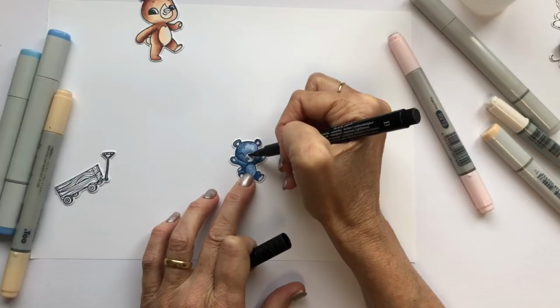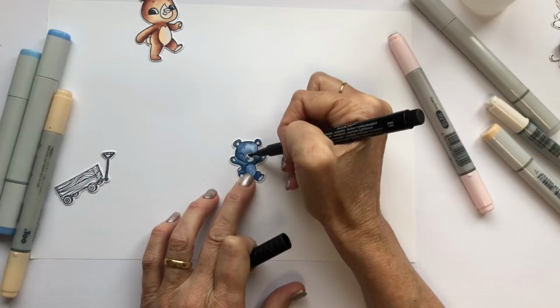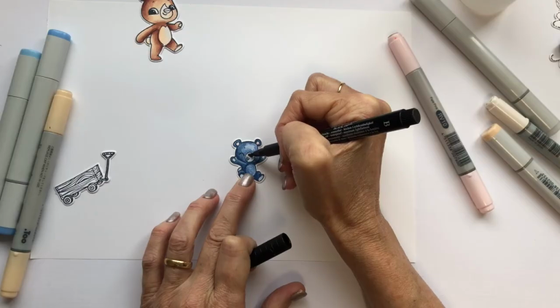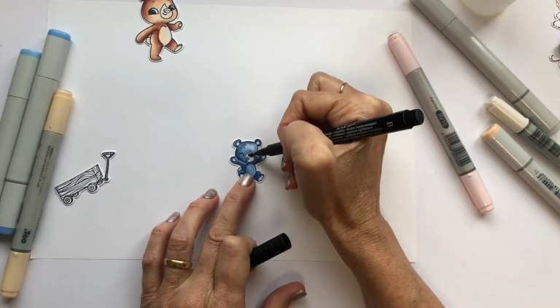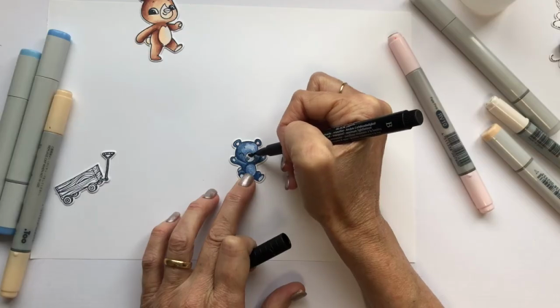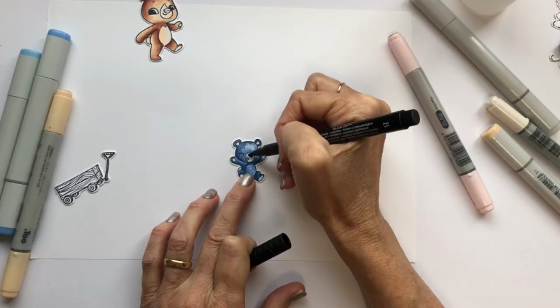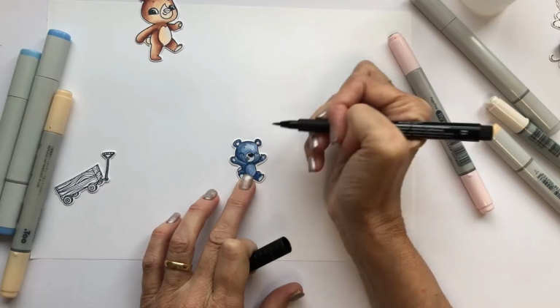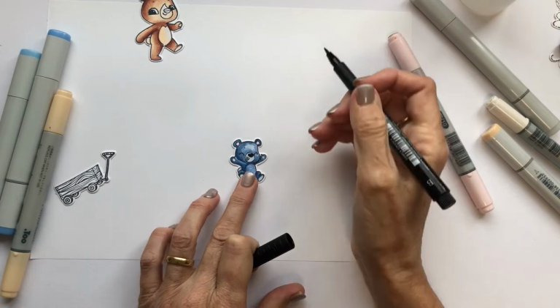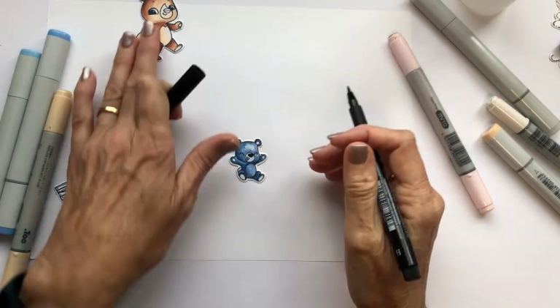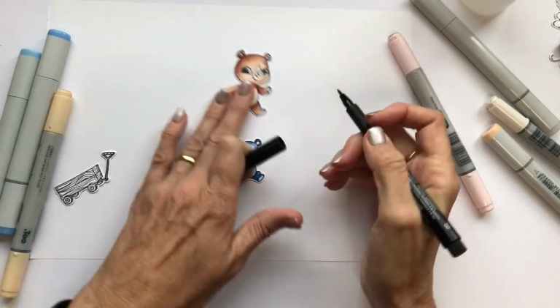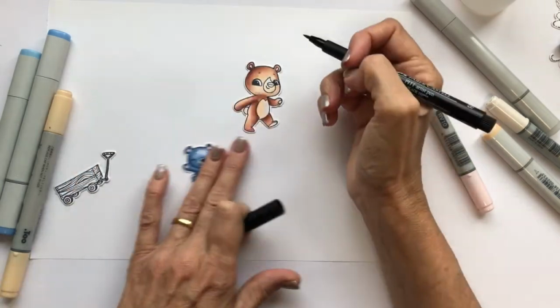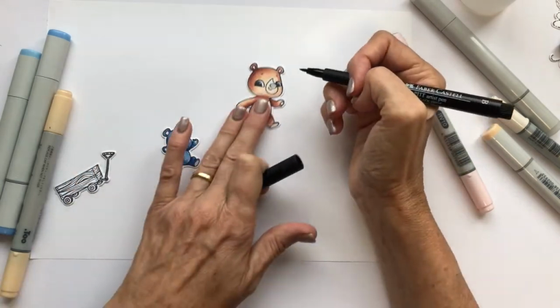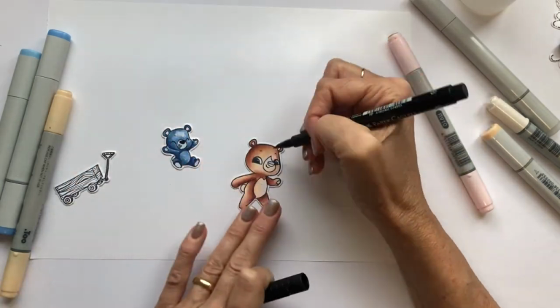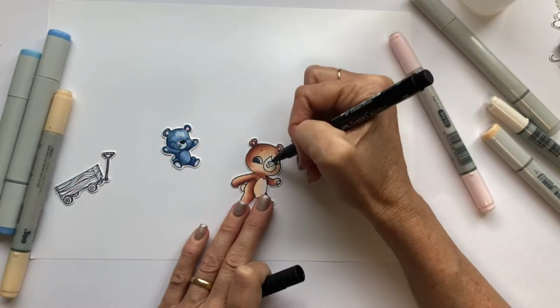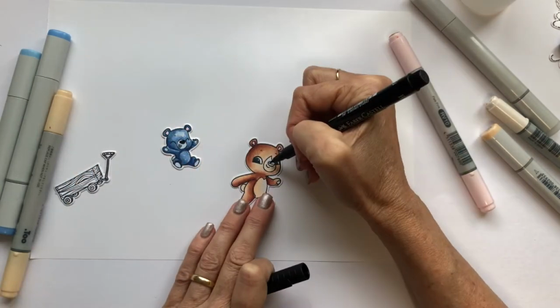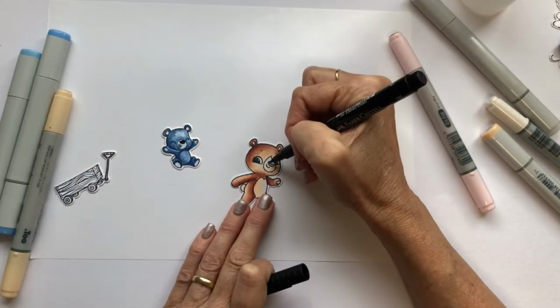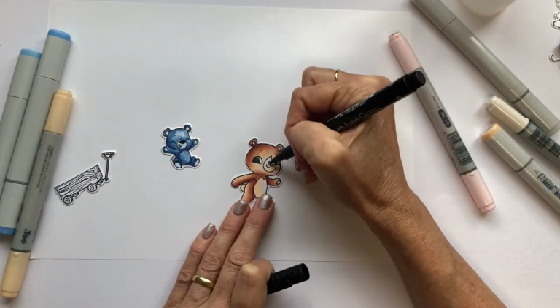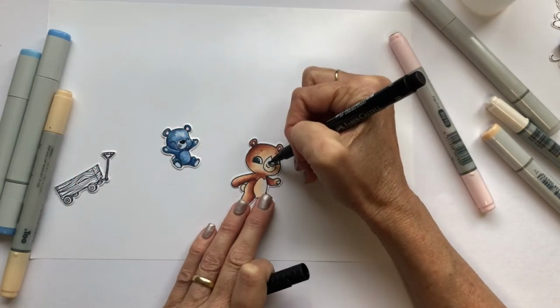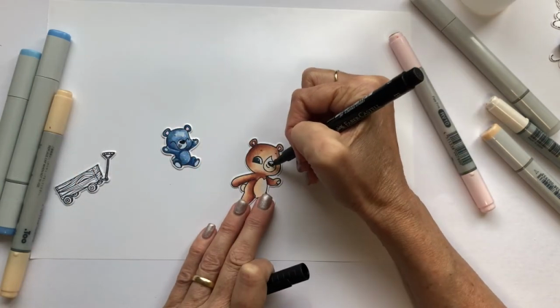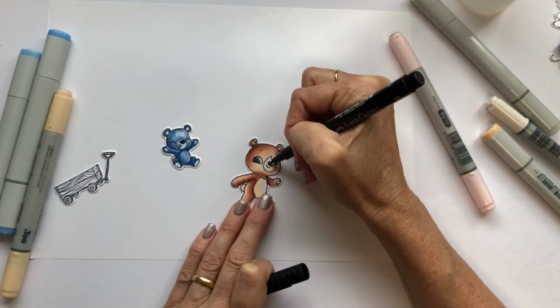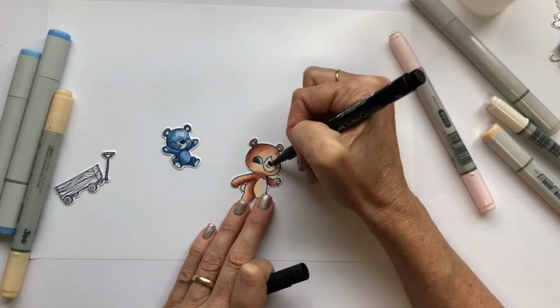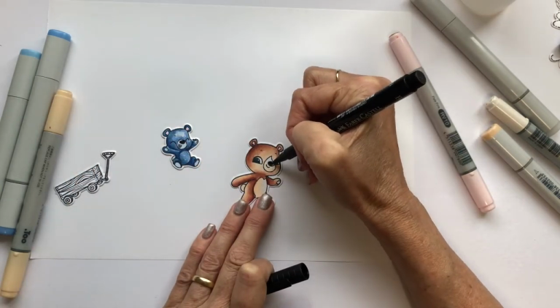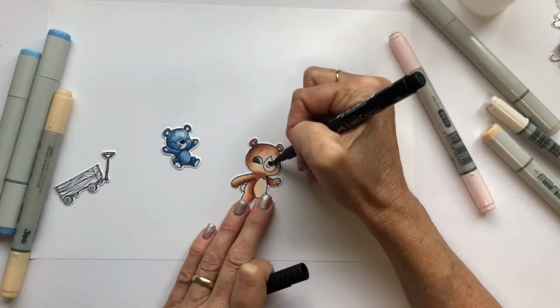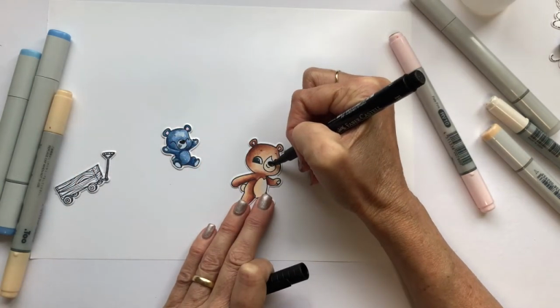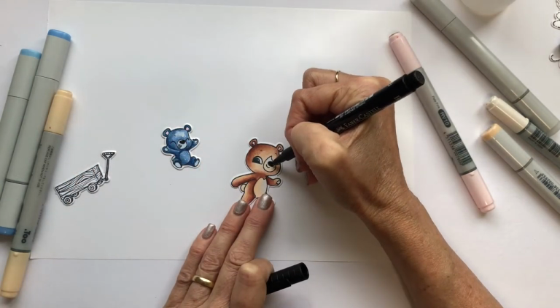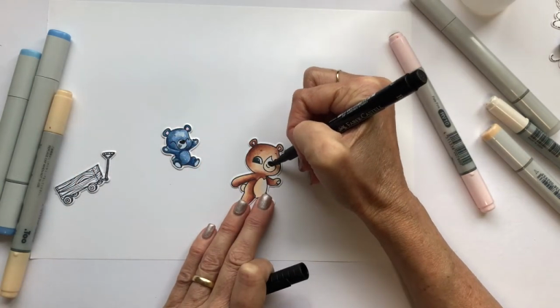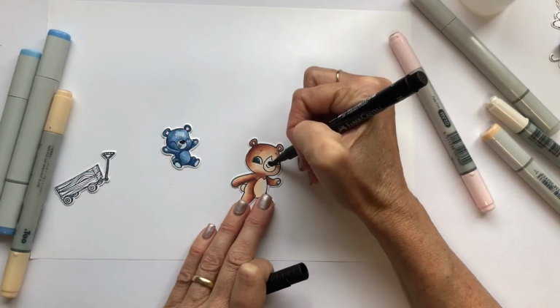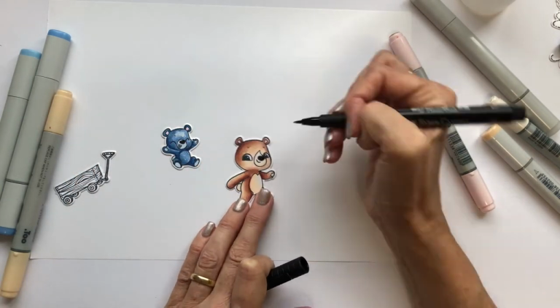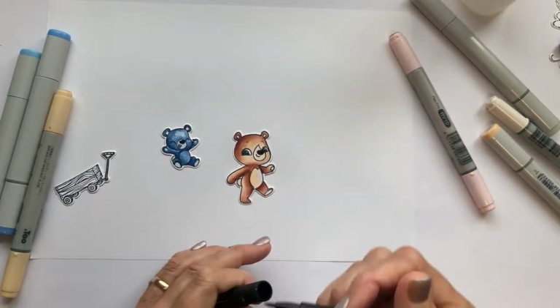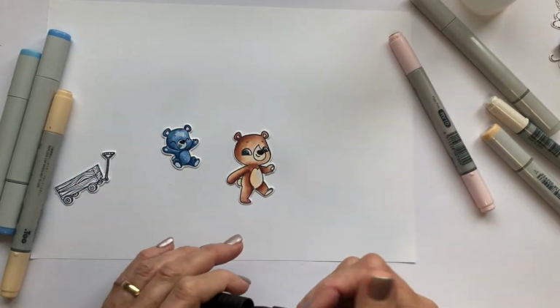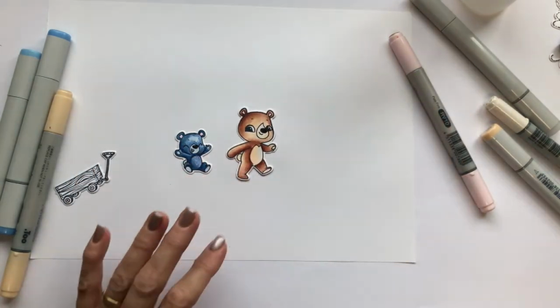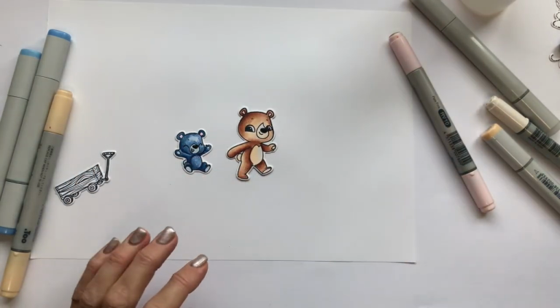I used a fine black marker to fill in the noses and then added a little highlight with white gel pen.